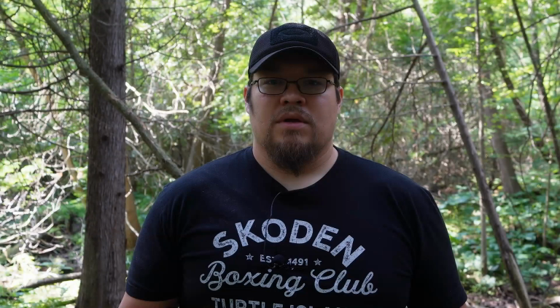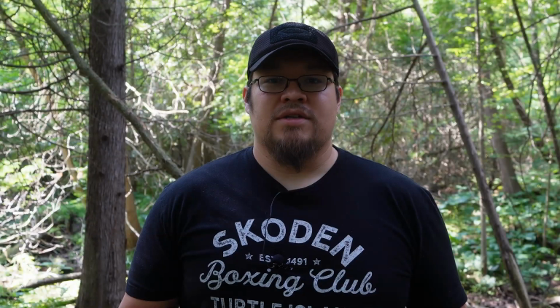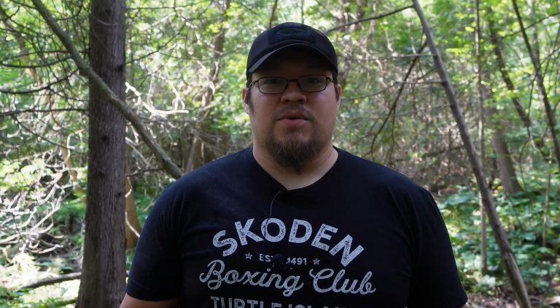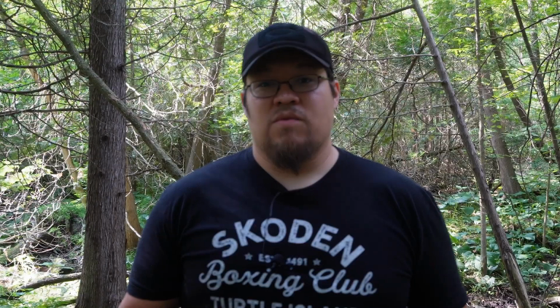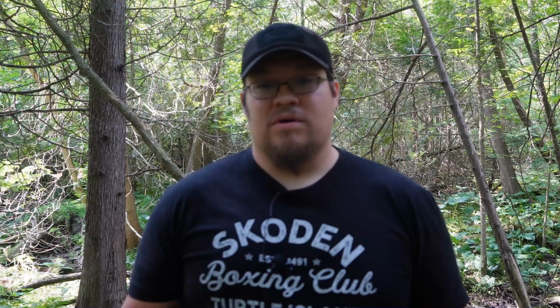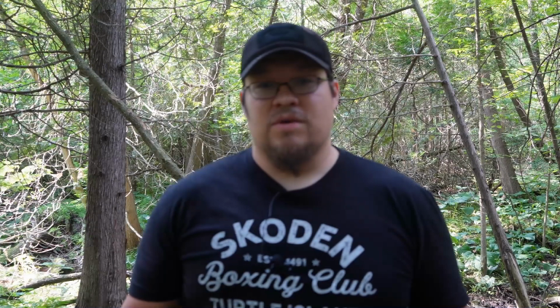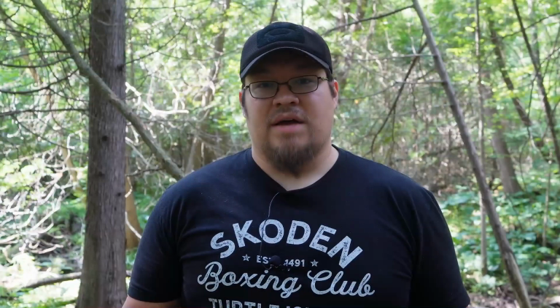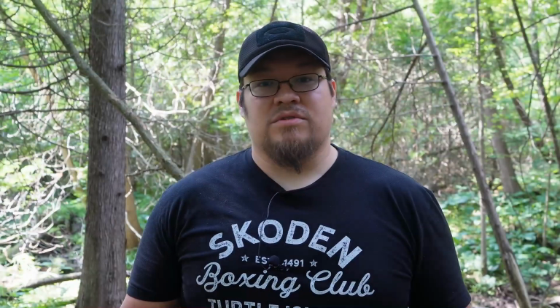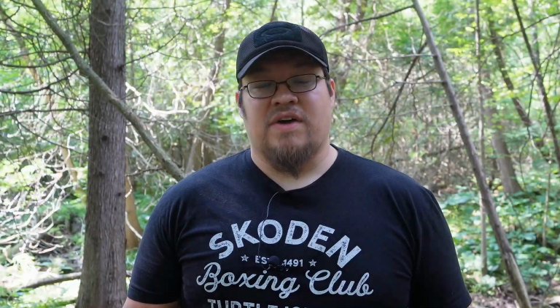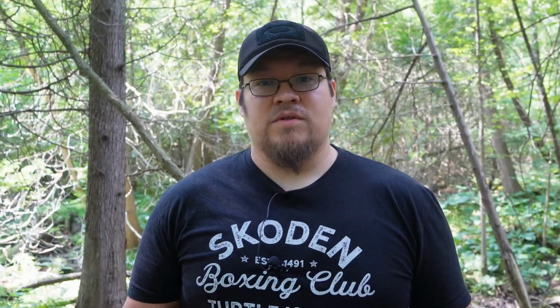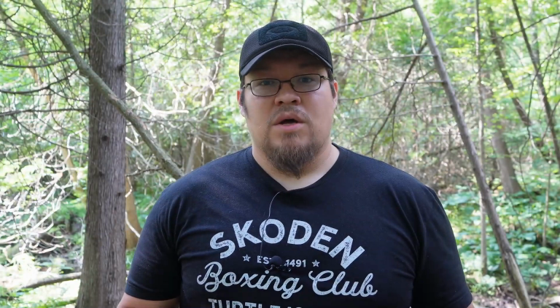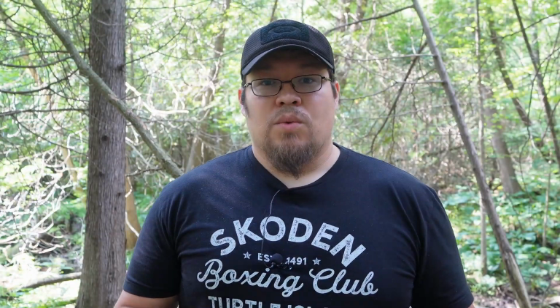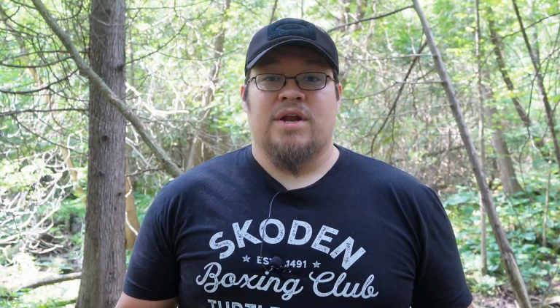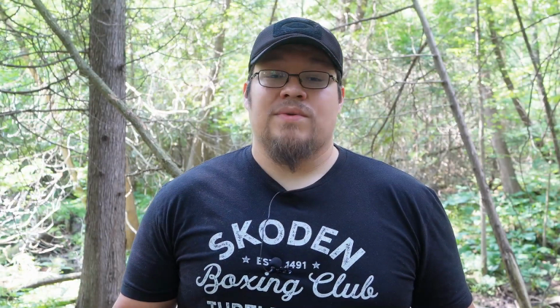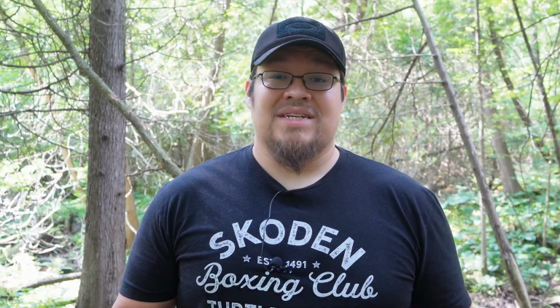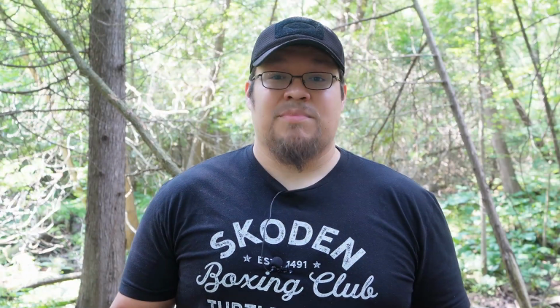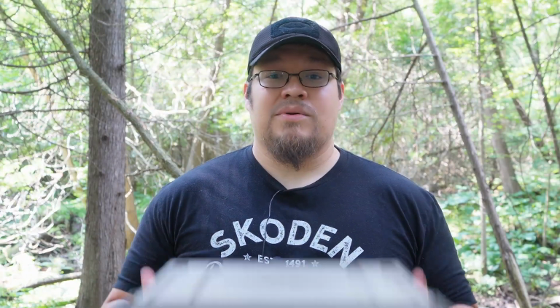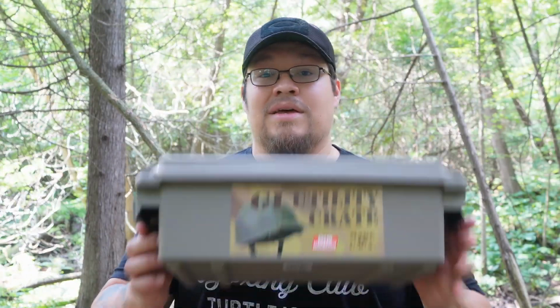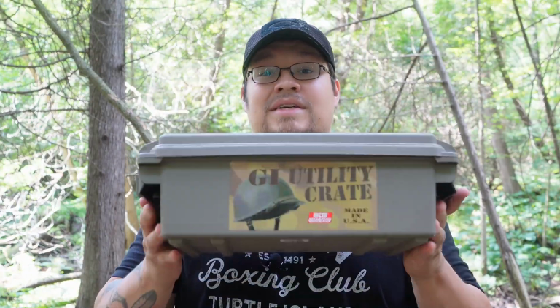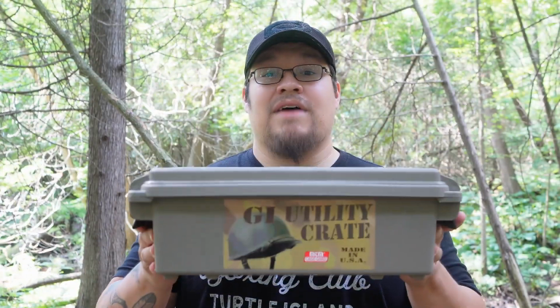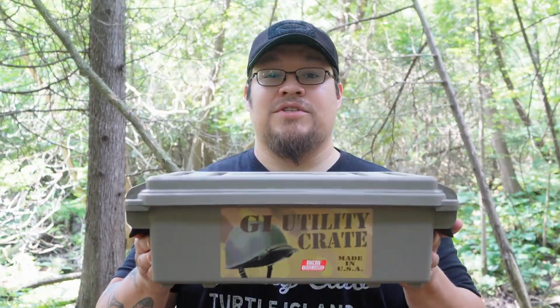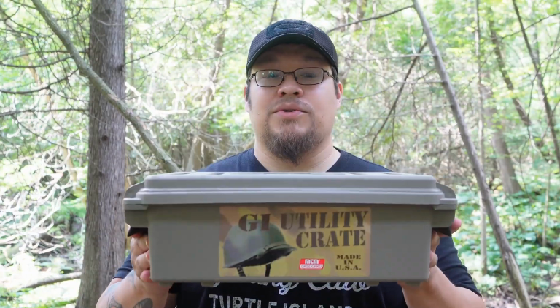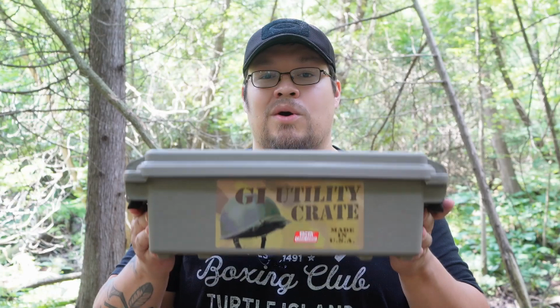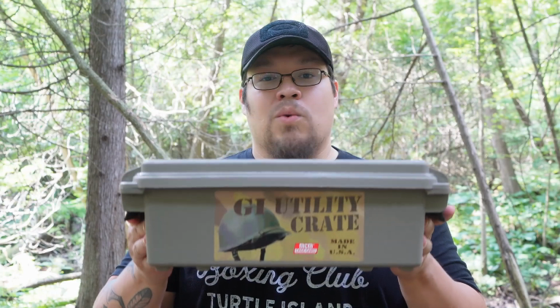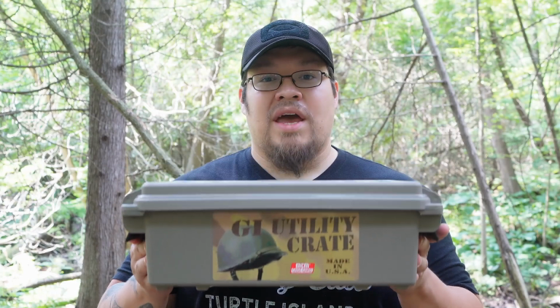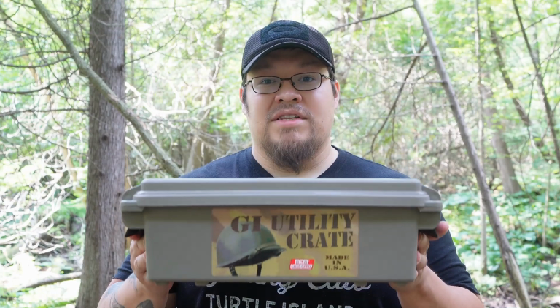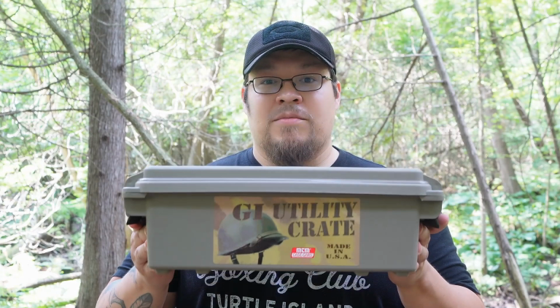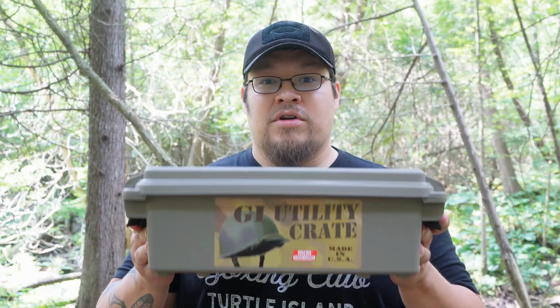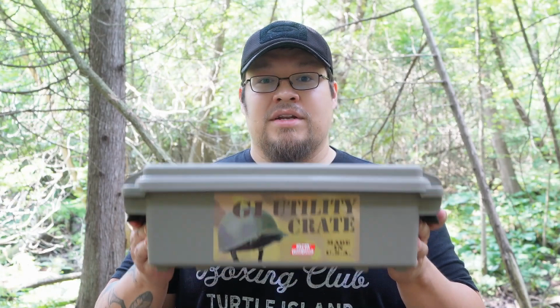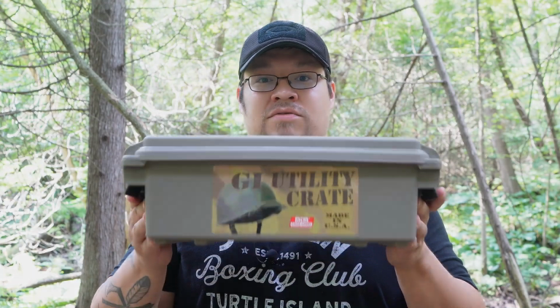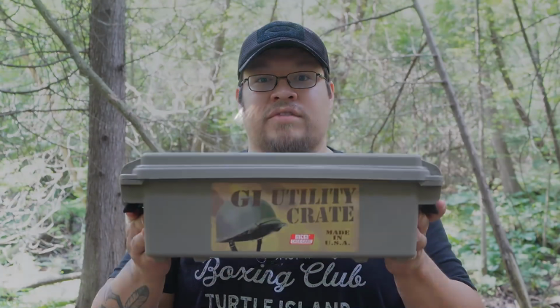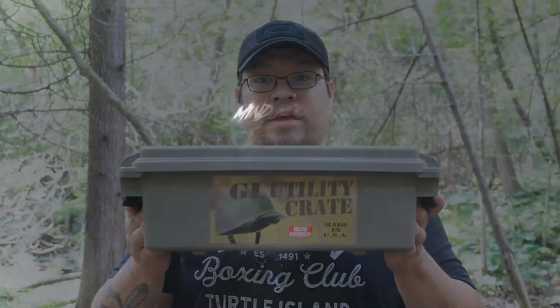How's it going everyone? Paul with the Dad Reveal Survival. What I want to do in today's episode is dive into what I have in this Ammo Crate Survival Kit.